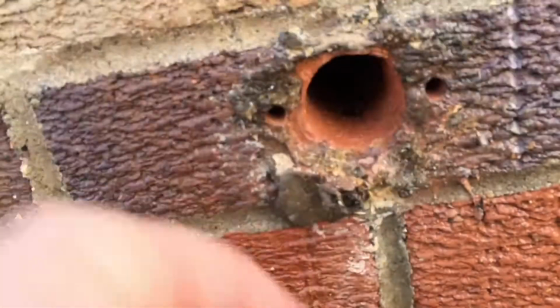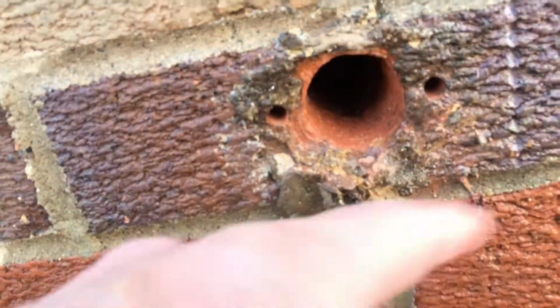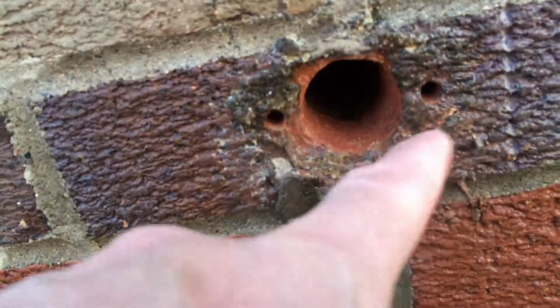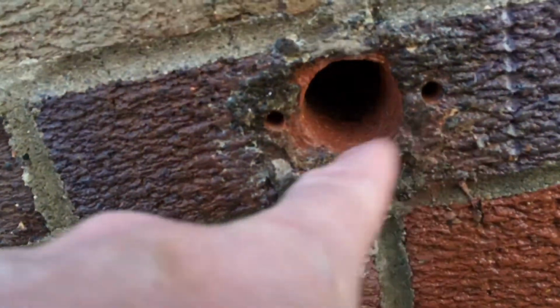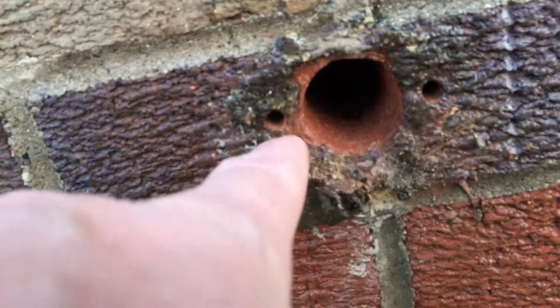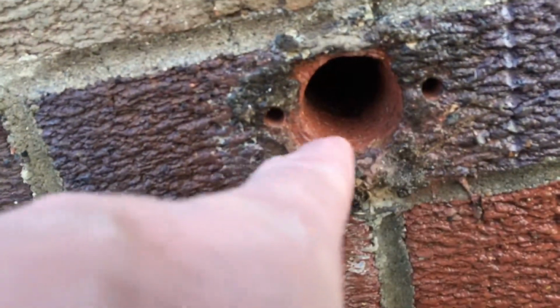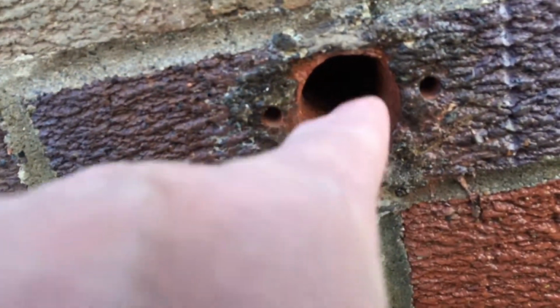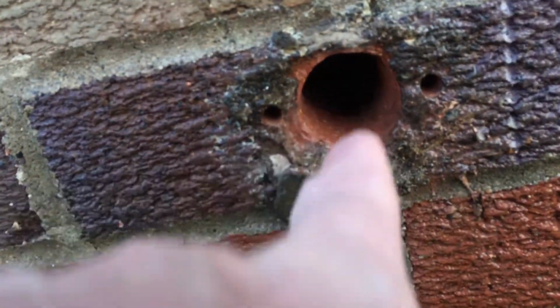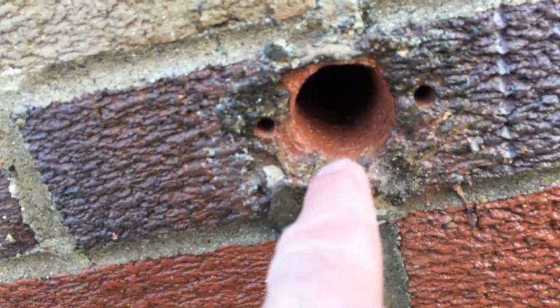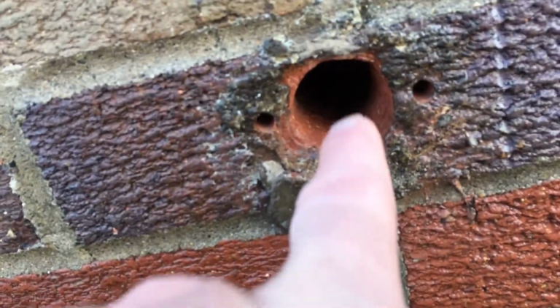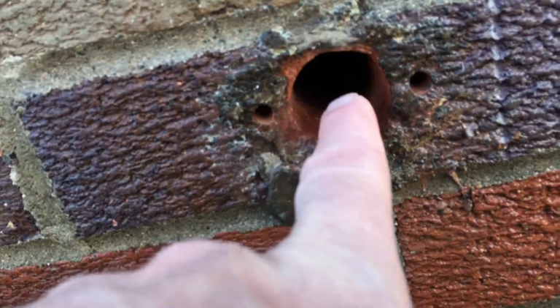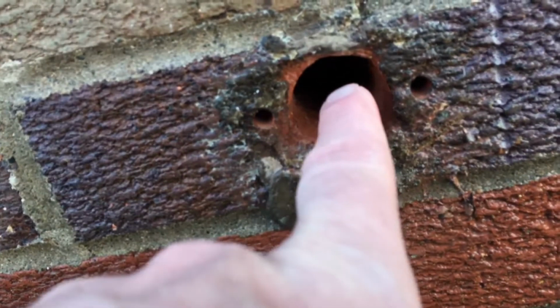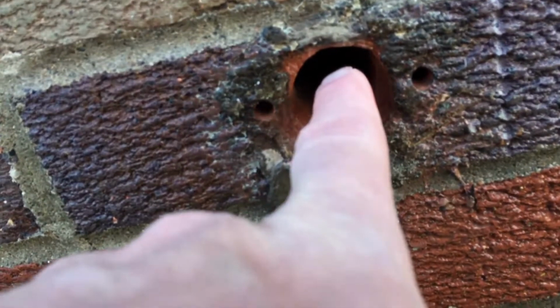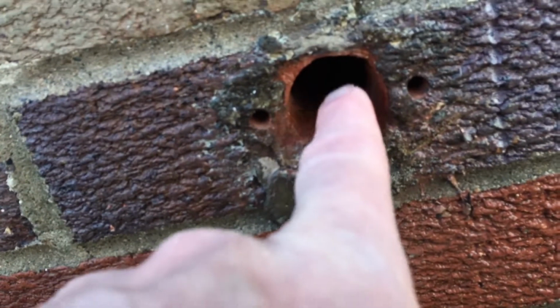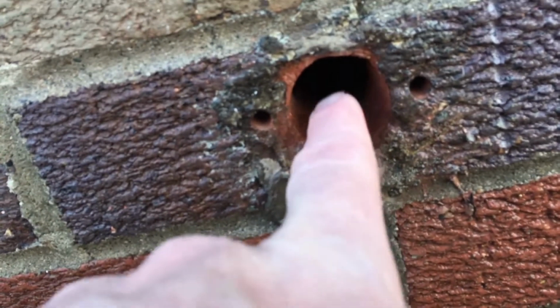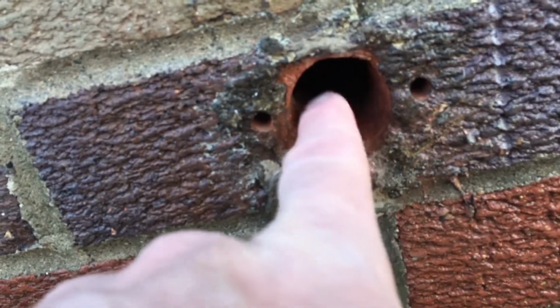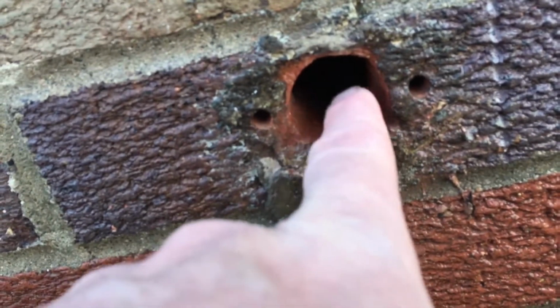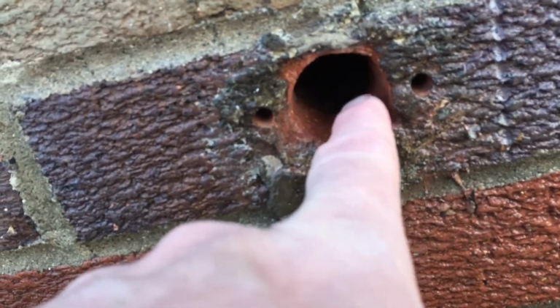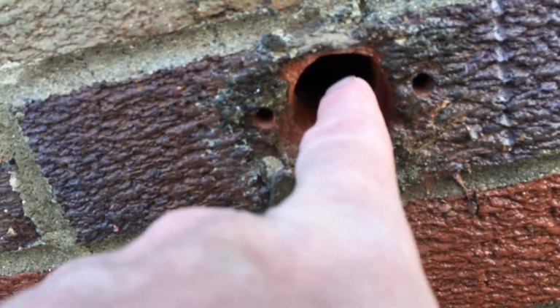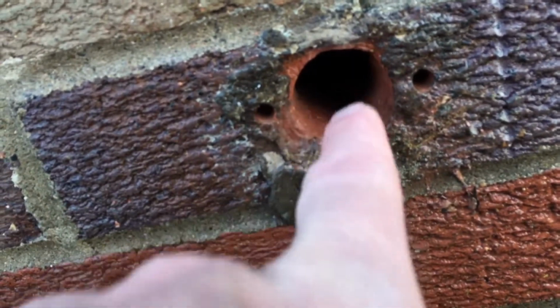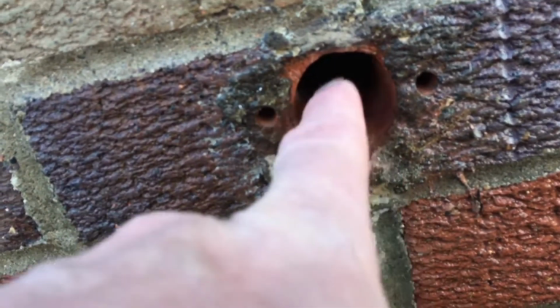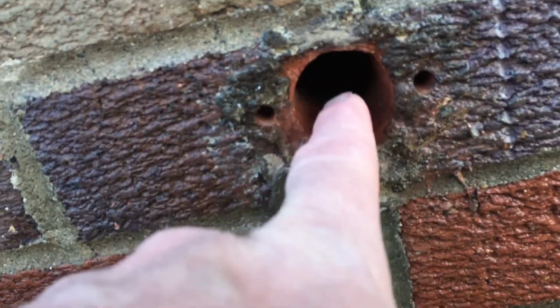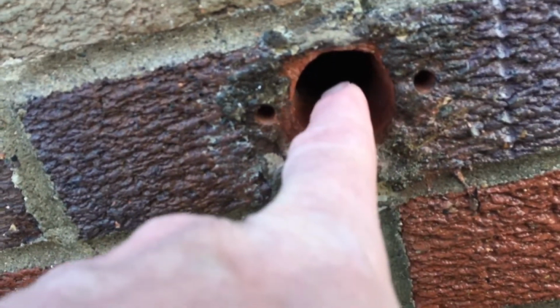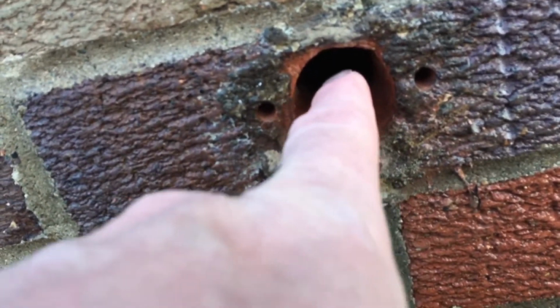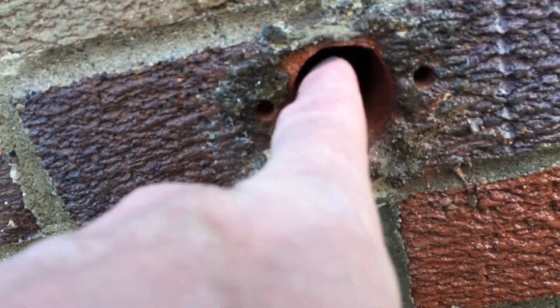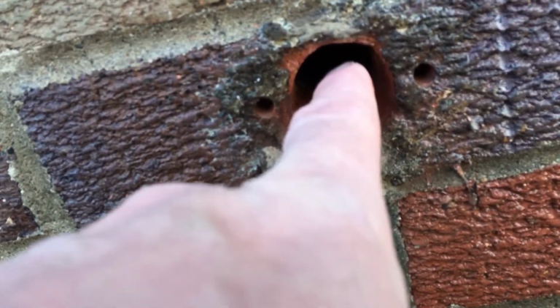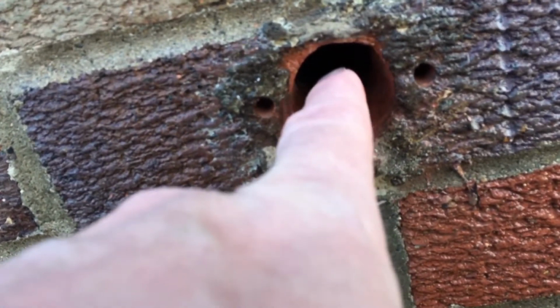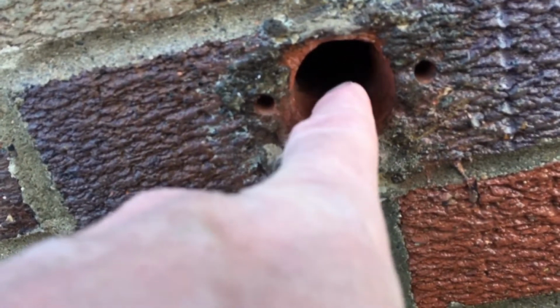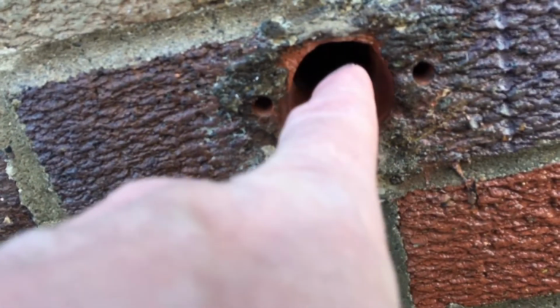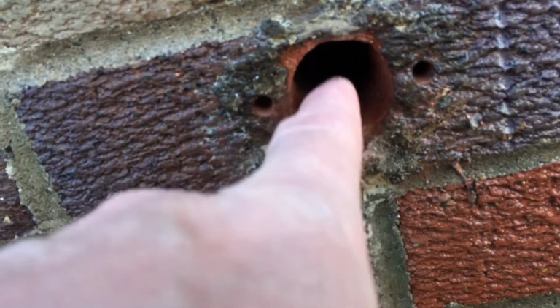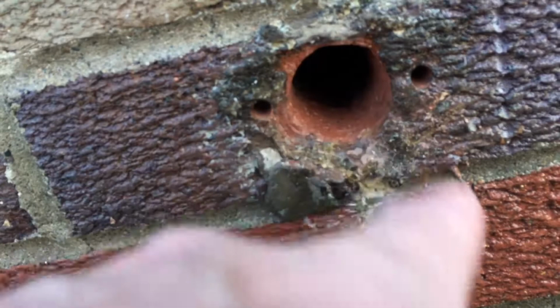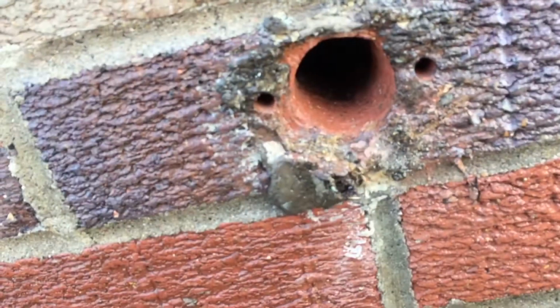I can't put the valve in right now, because I actually have to drill out some of the wood on the sheathing to fit the new valve in — it's a little bit bigger there. So that's another day.